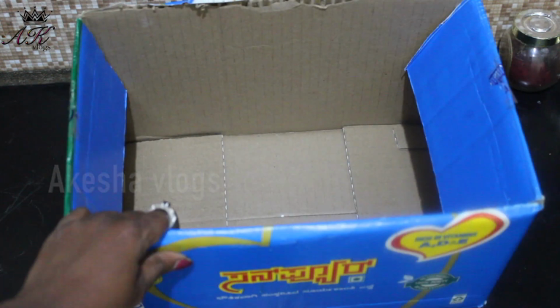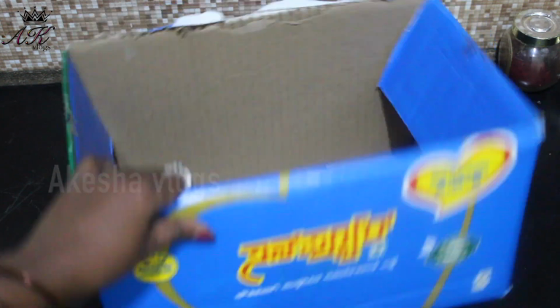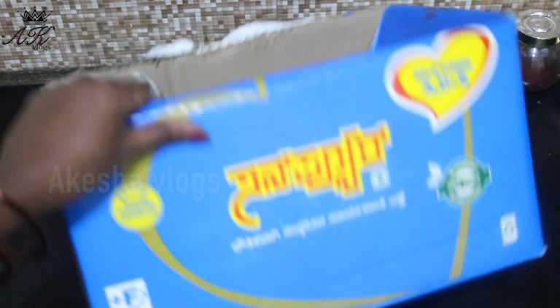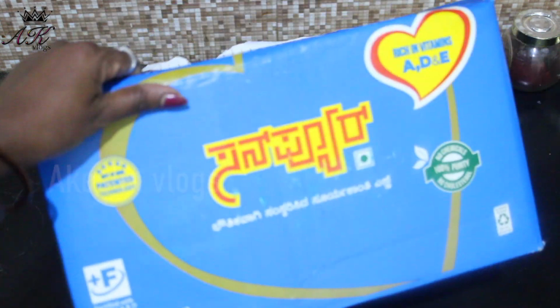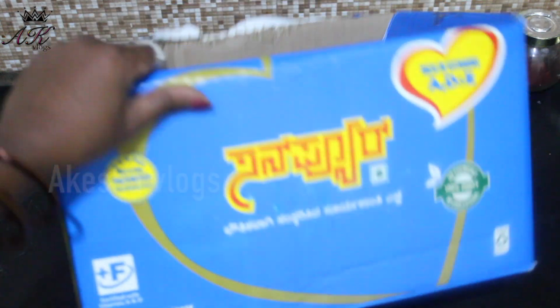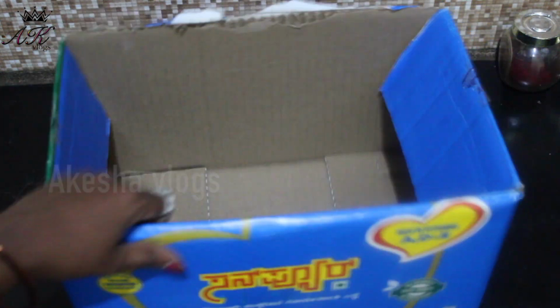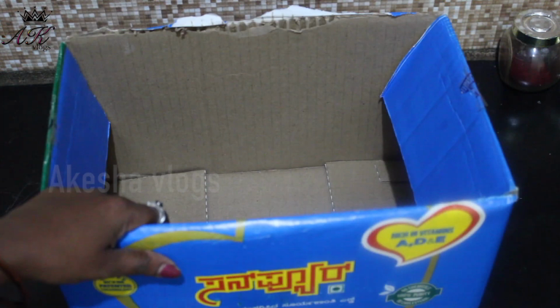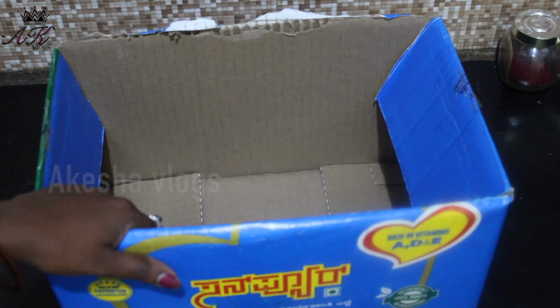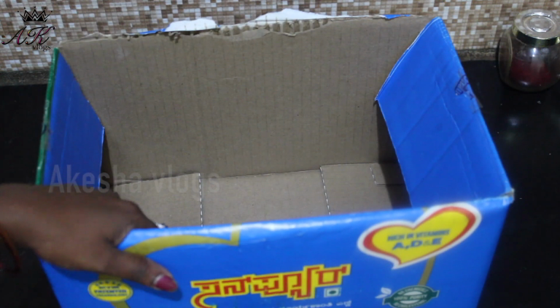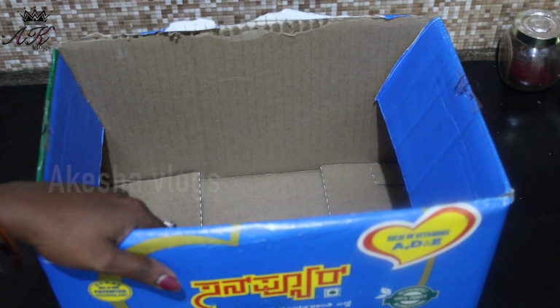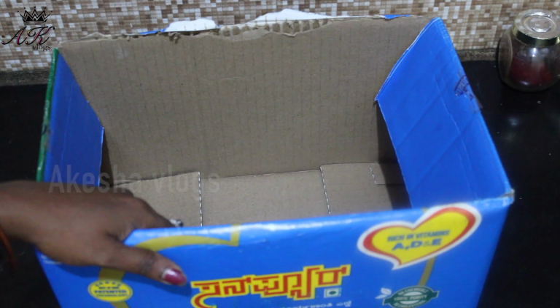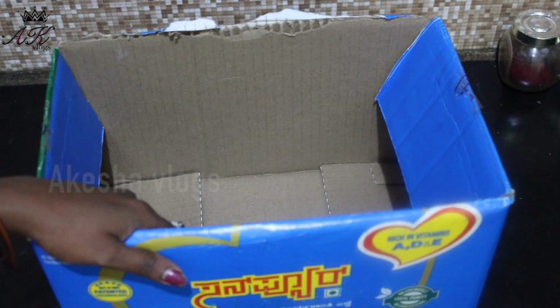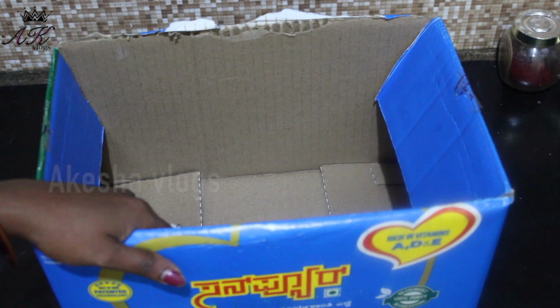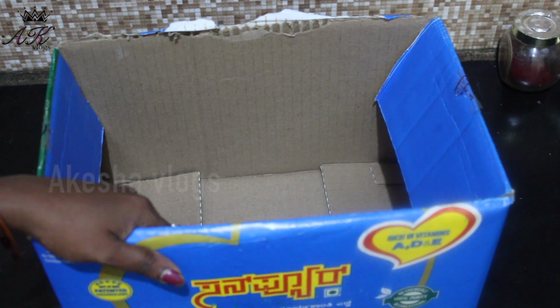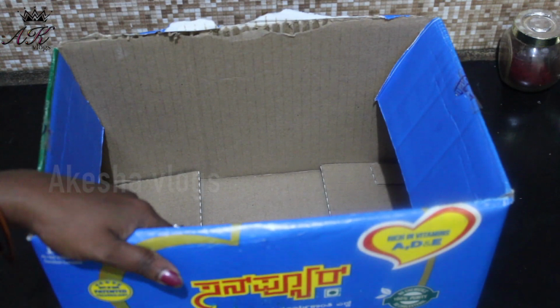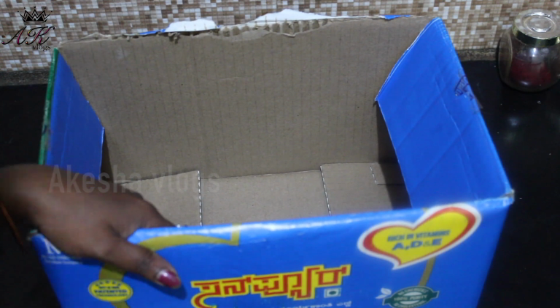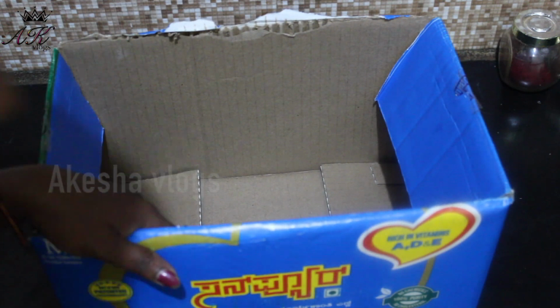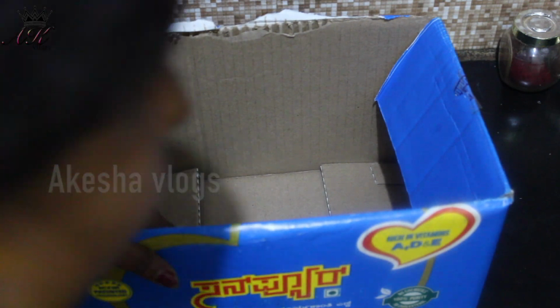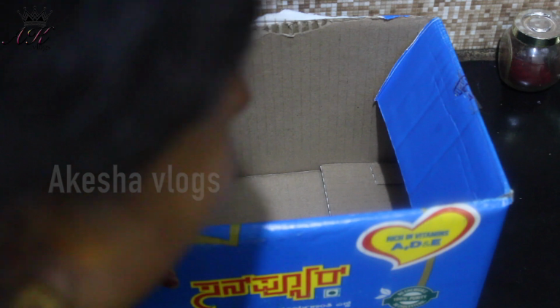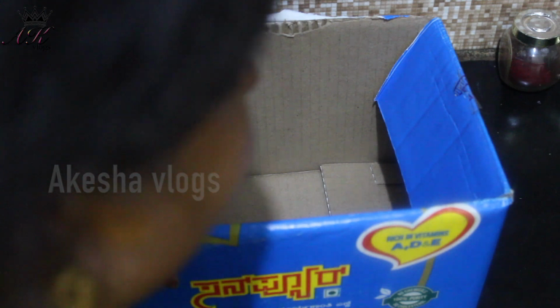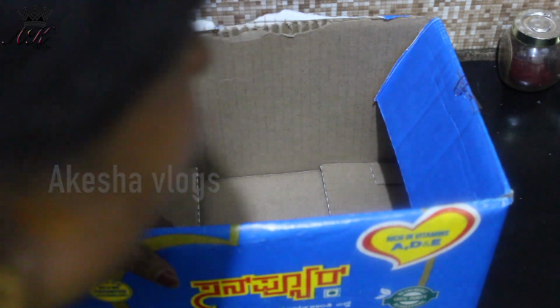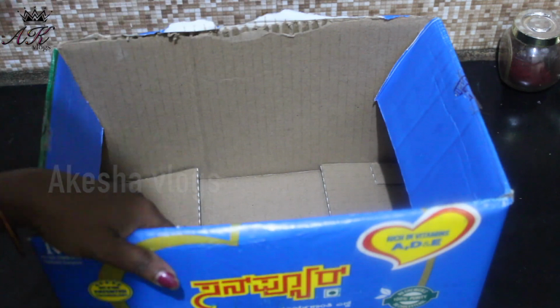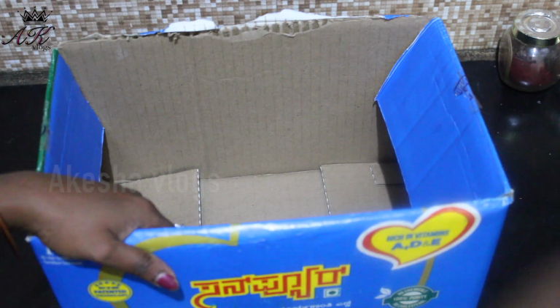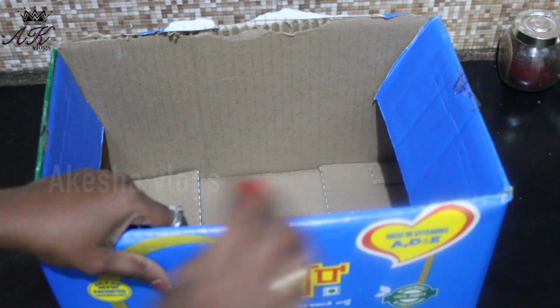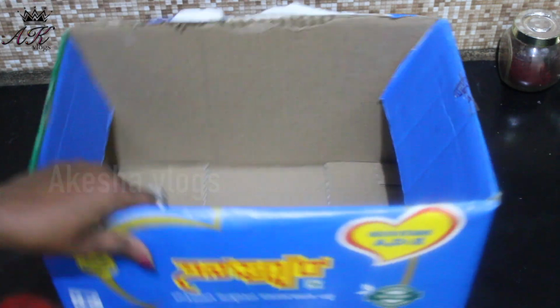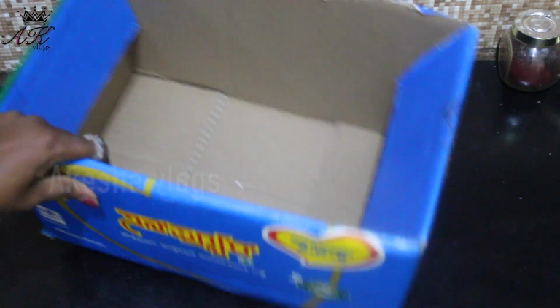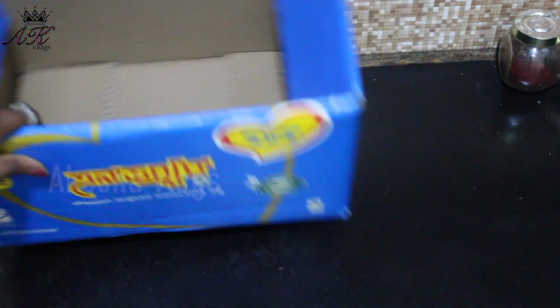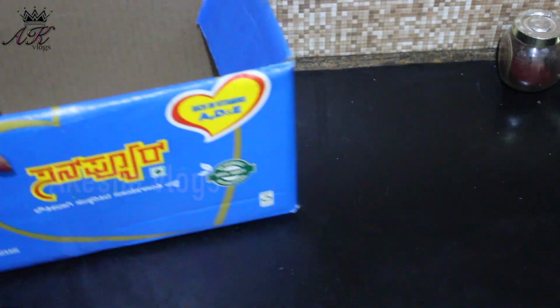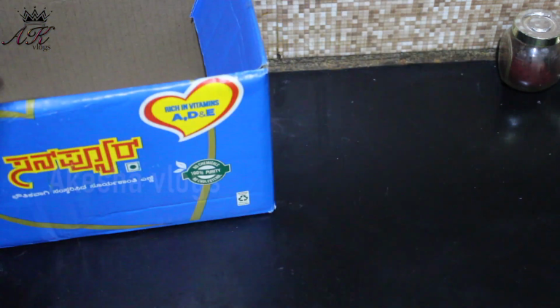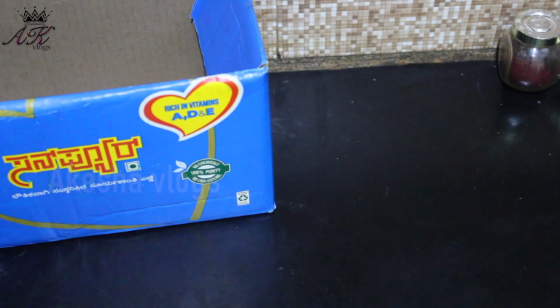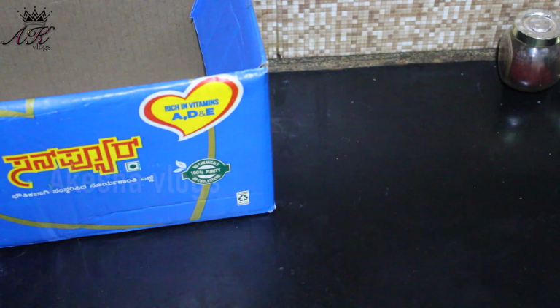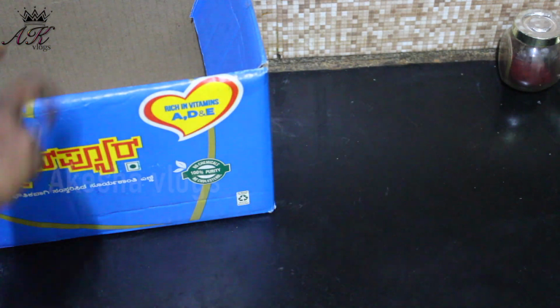First, I have cotton, cardboard, and oil.